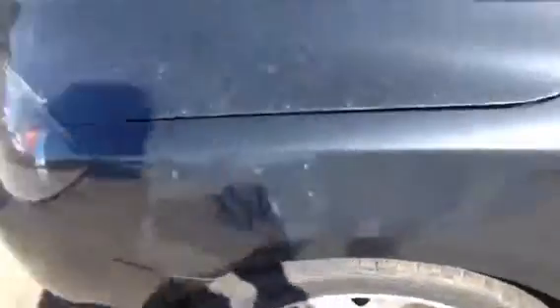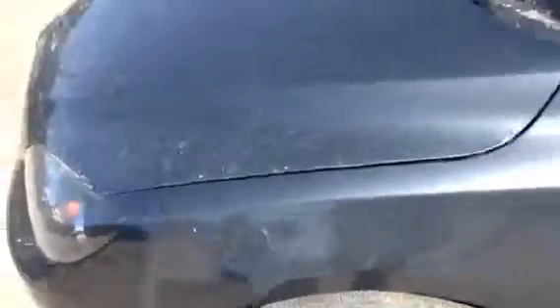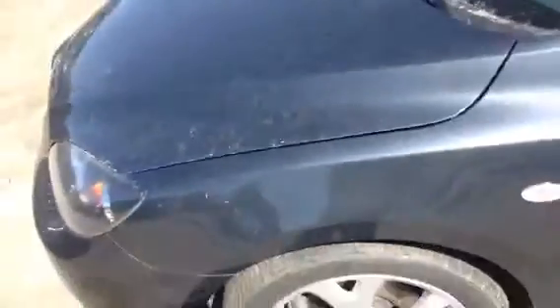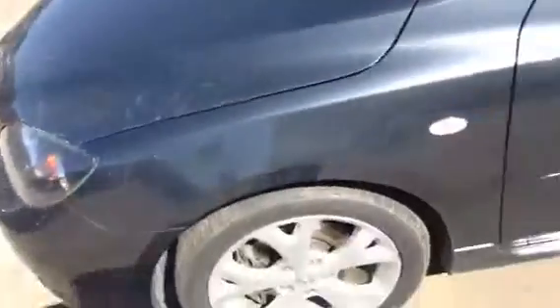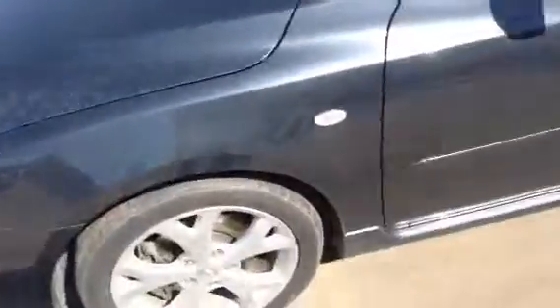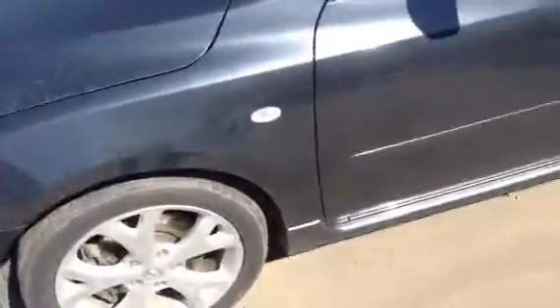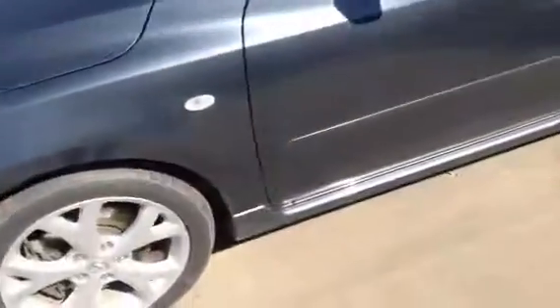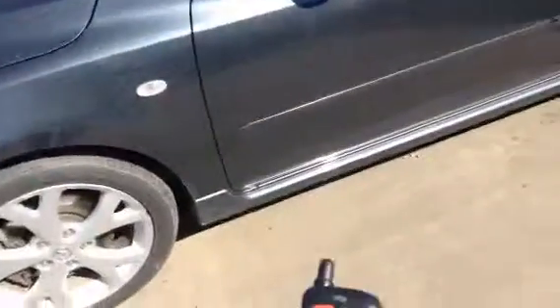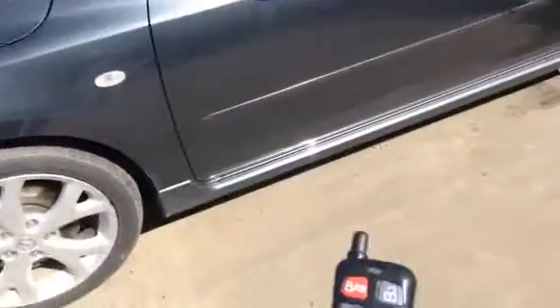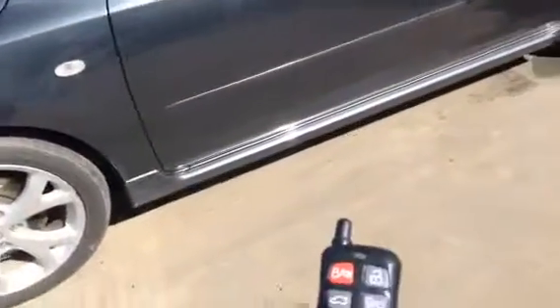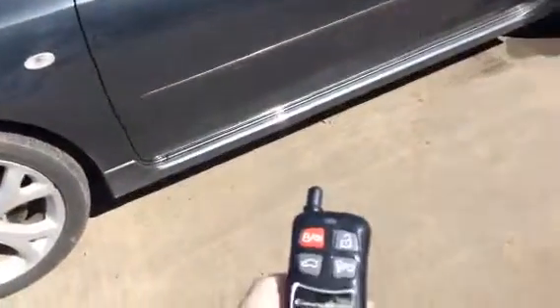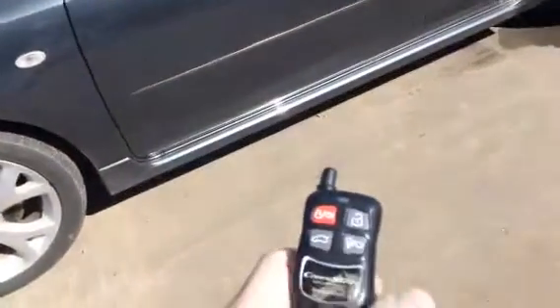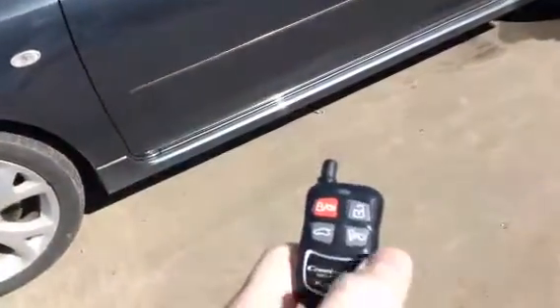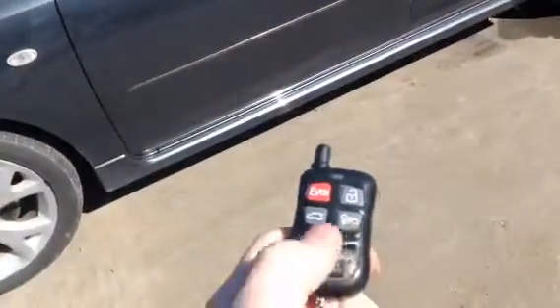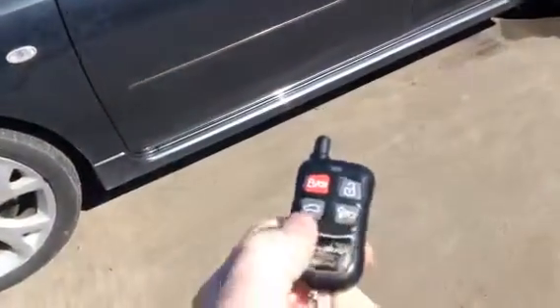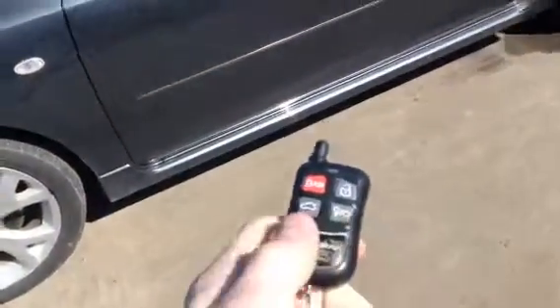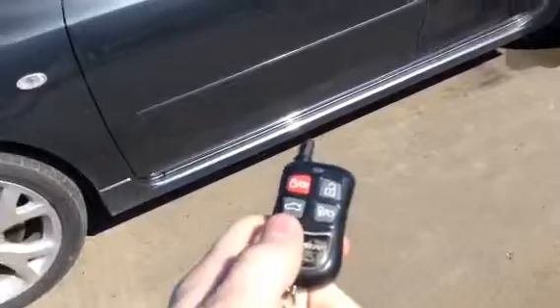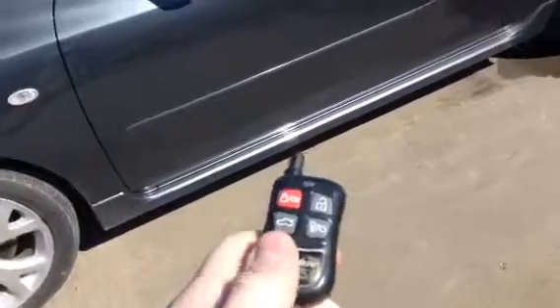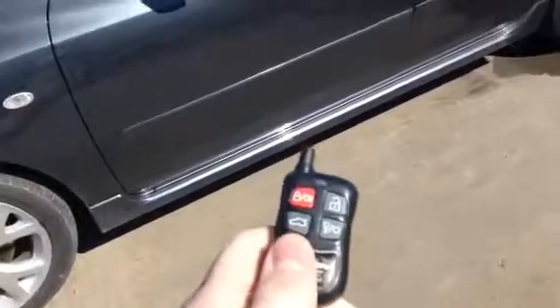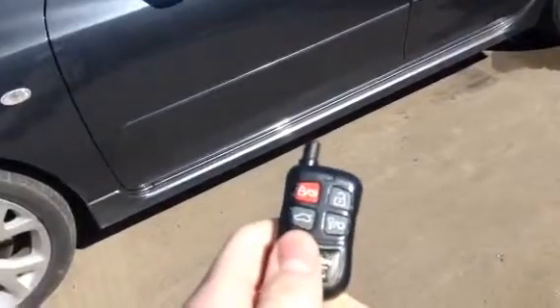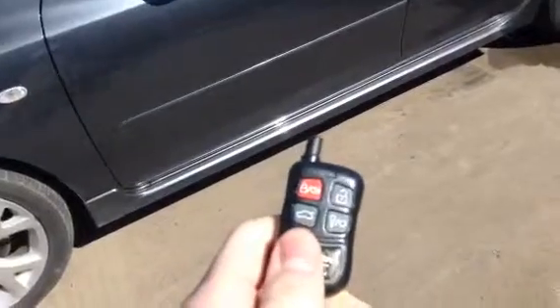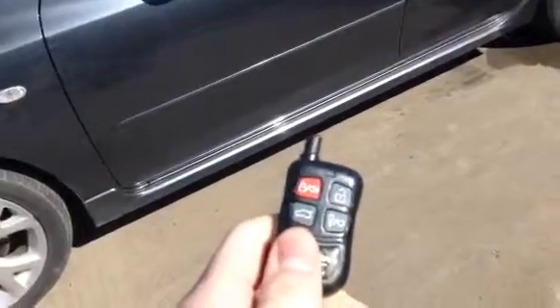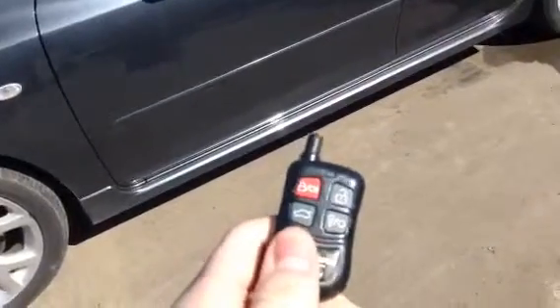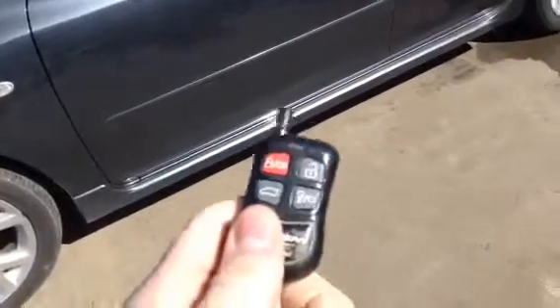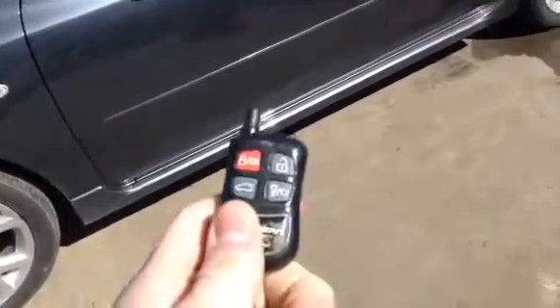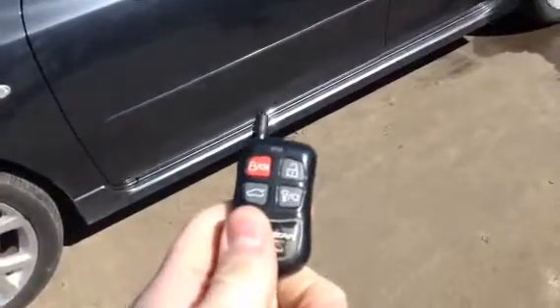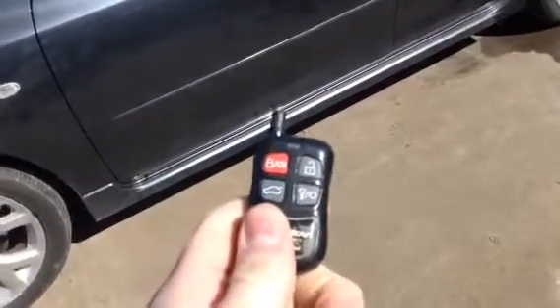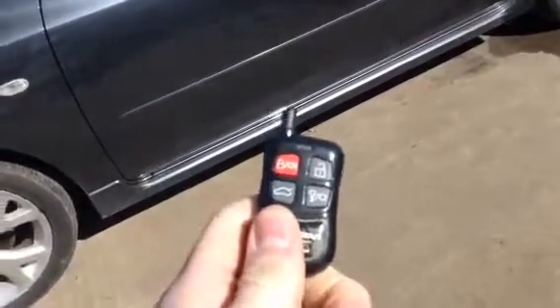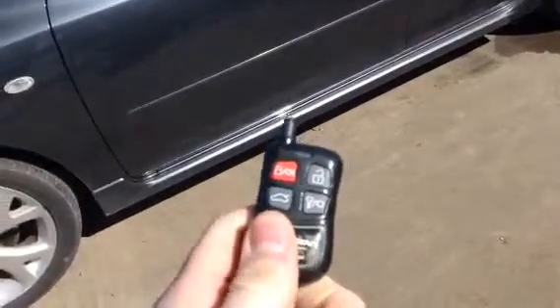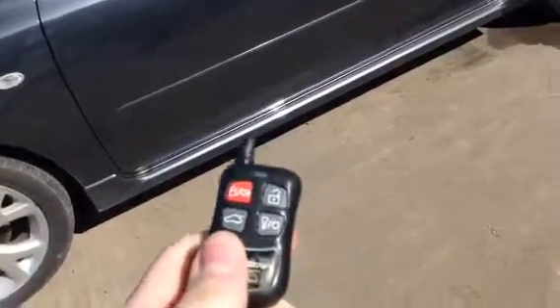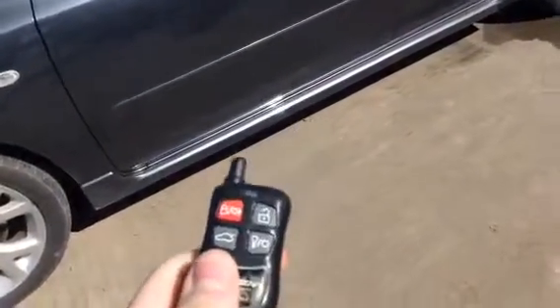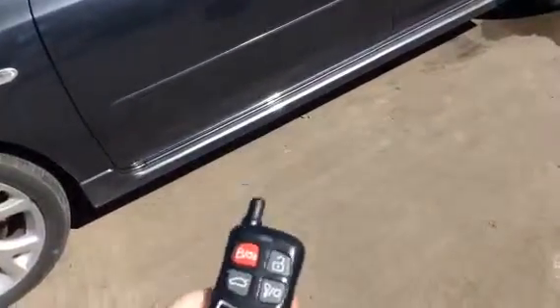Now on the keys themselves, you do have your remote start — a nice little goodie there for you.